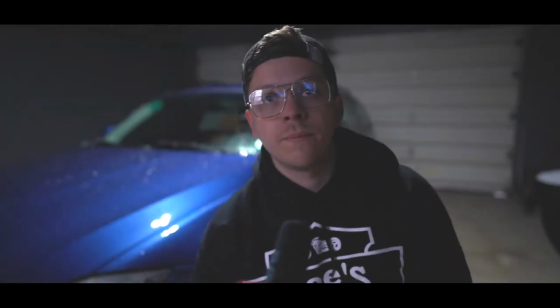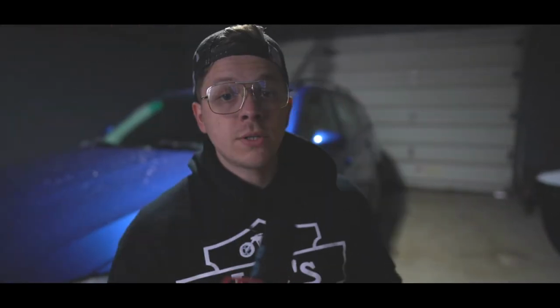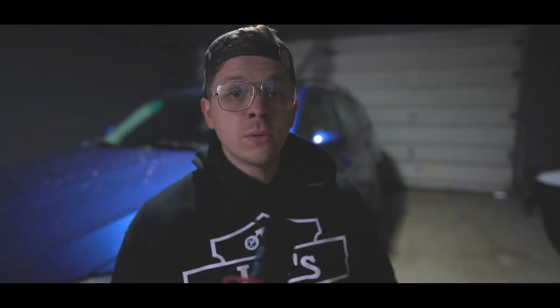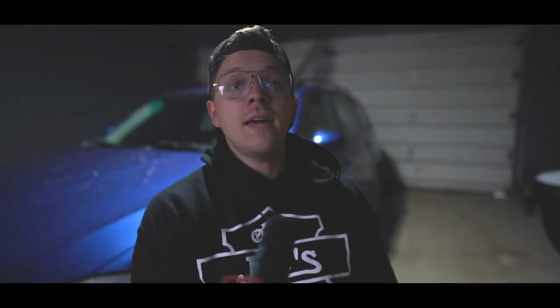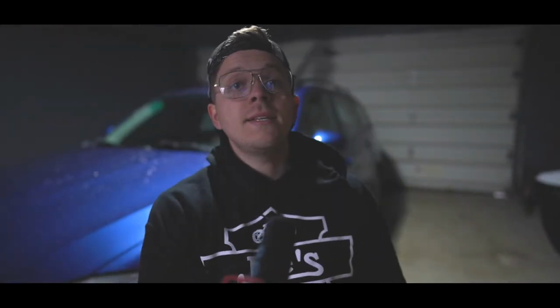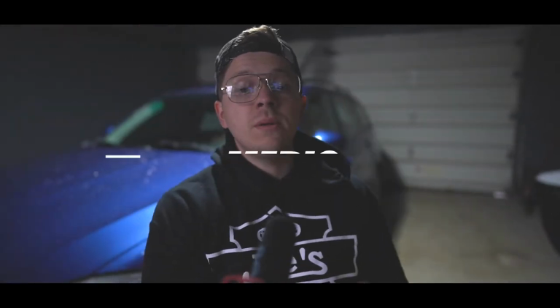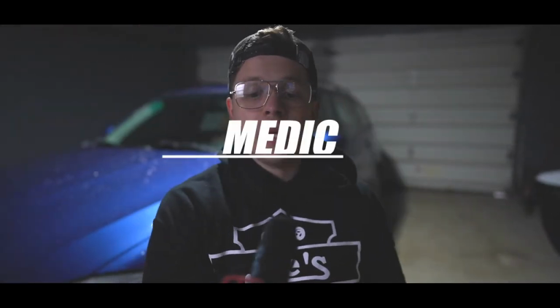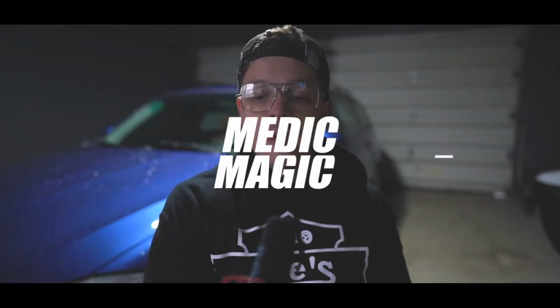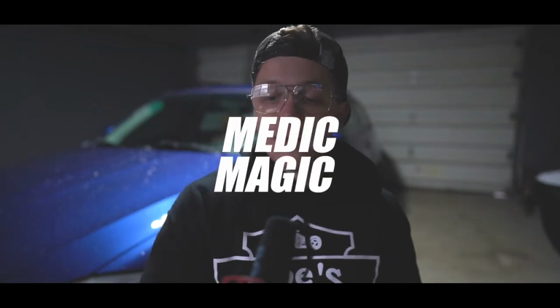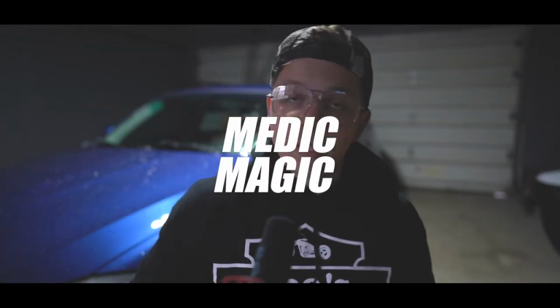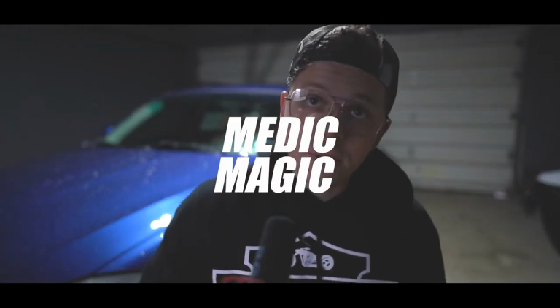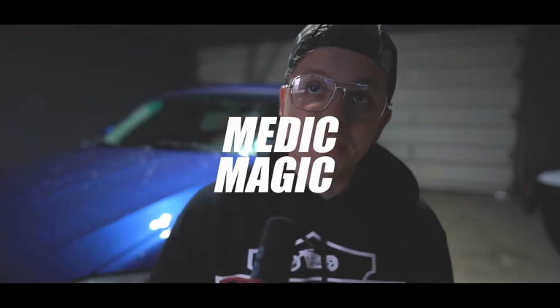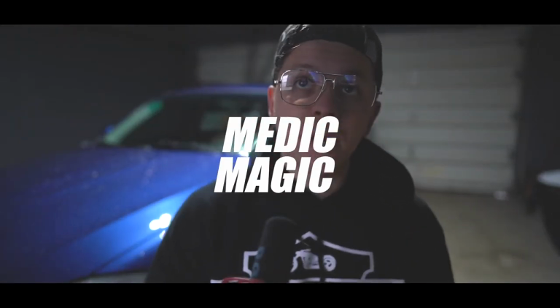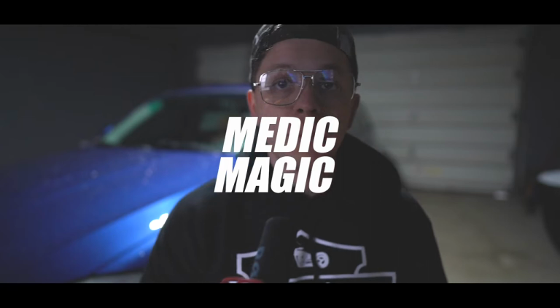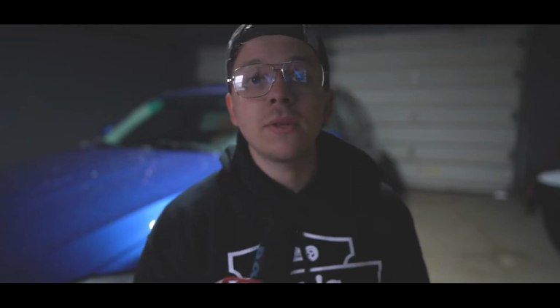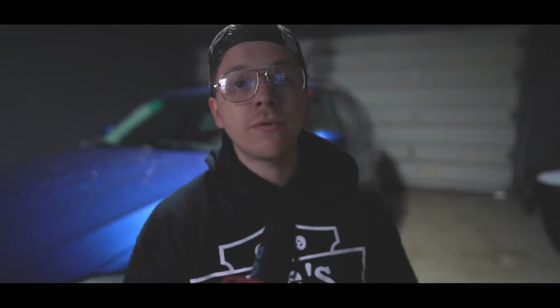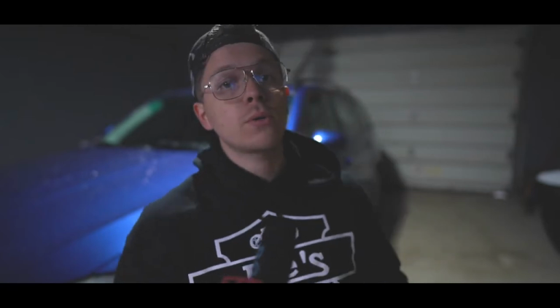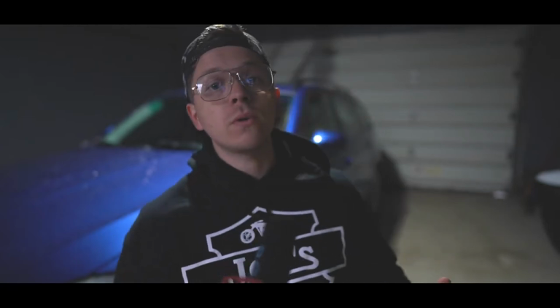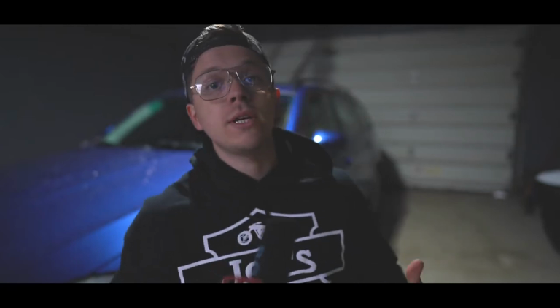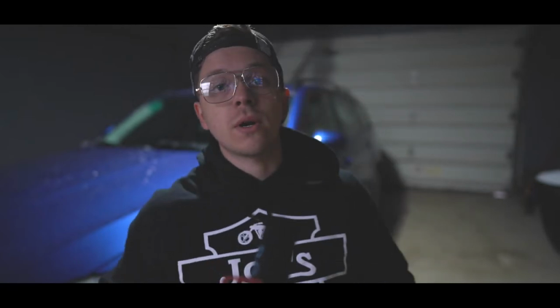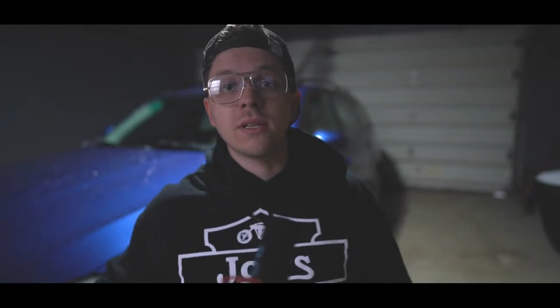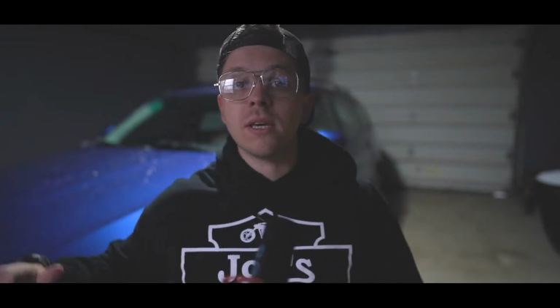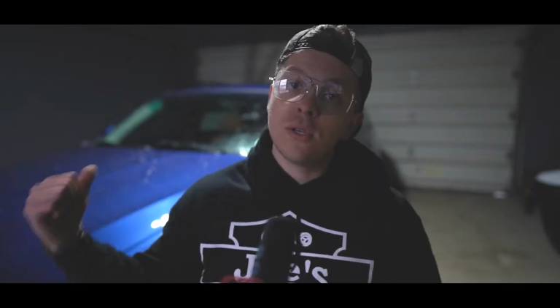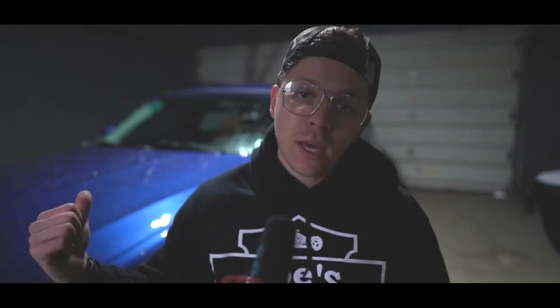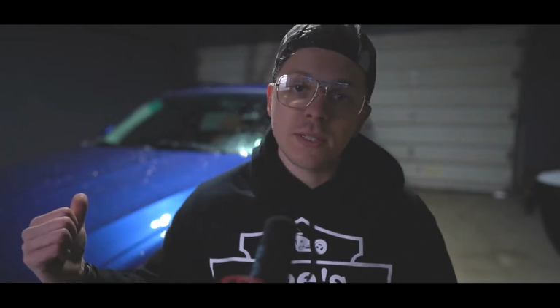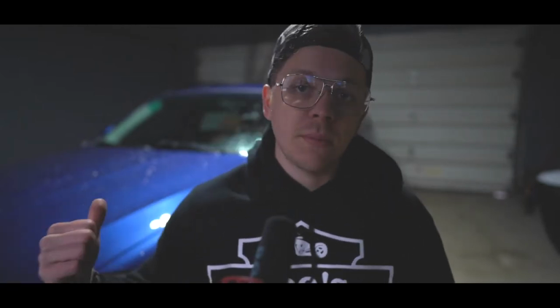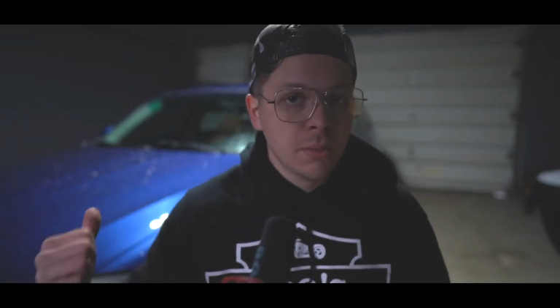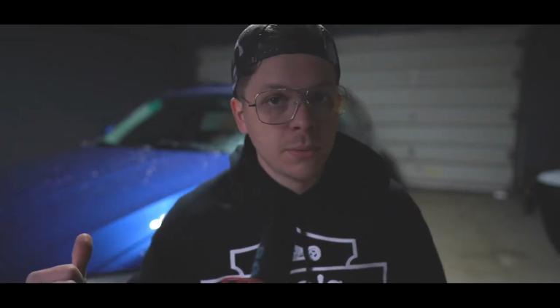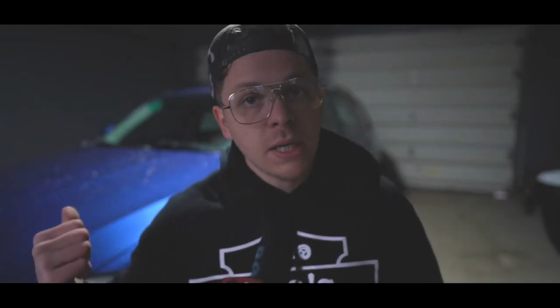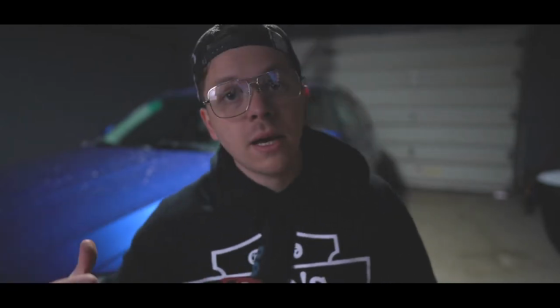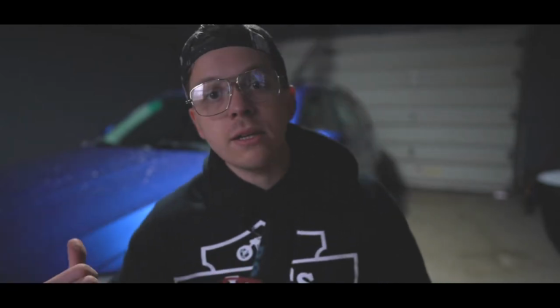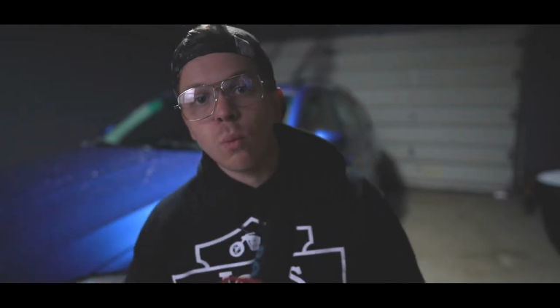Today is going to be an interesting day. We're going to be doing the first oil change on the 2010 BMW E91.